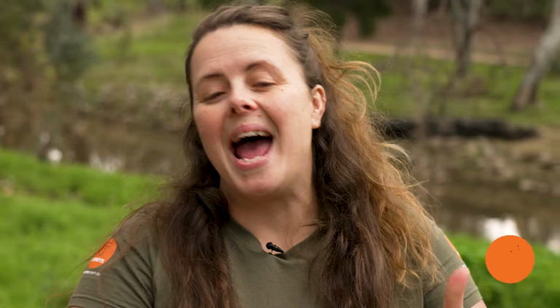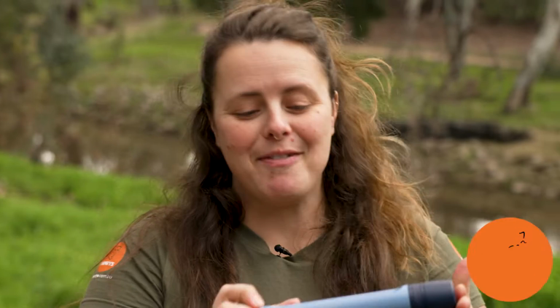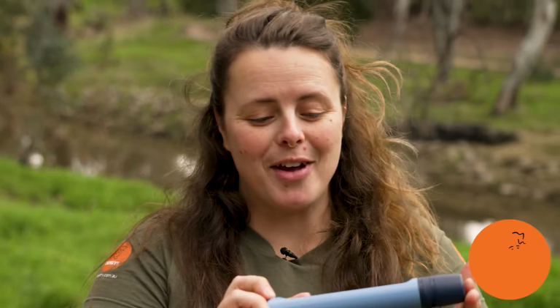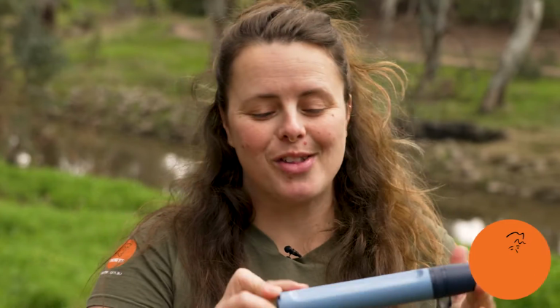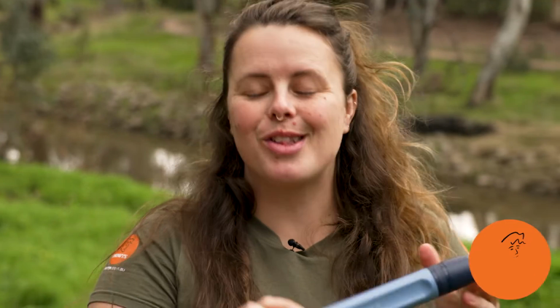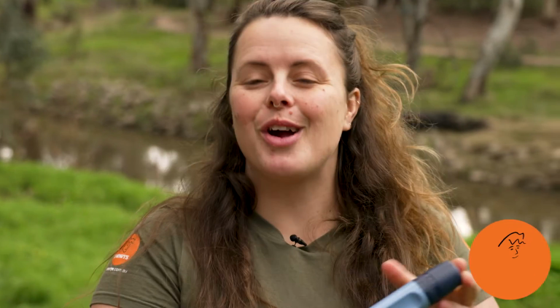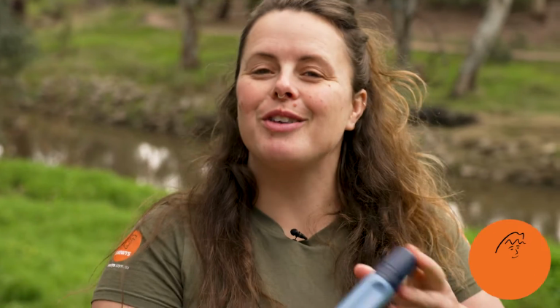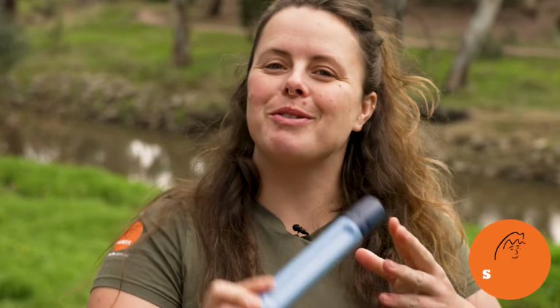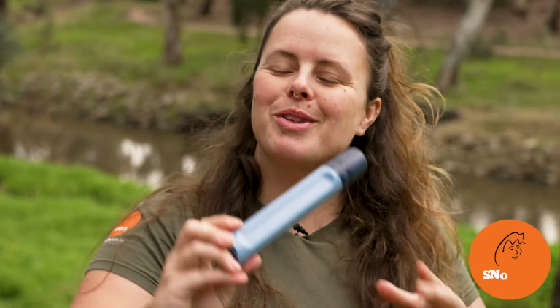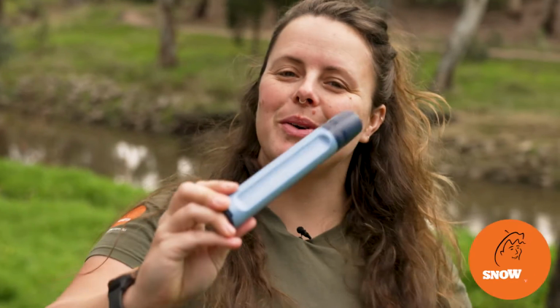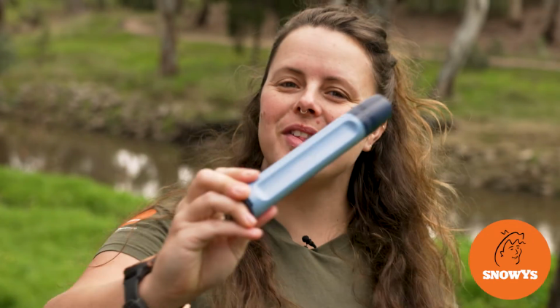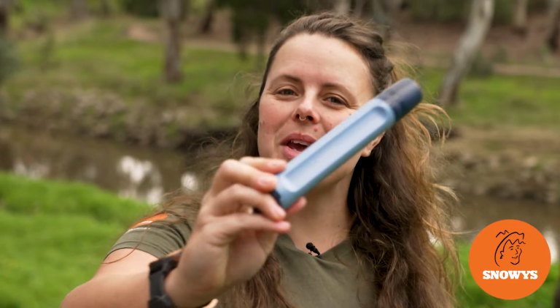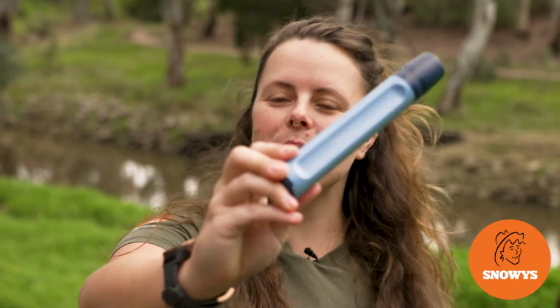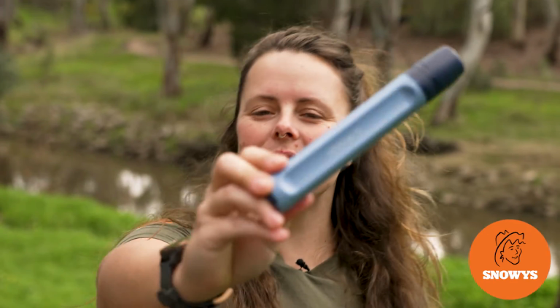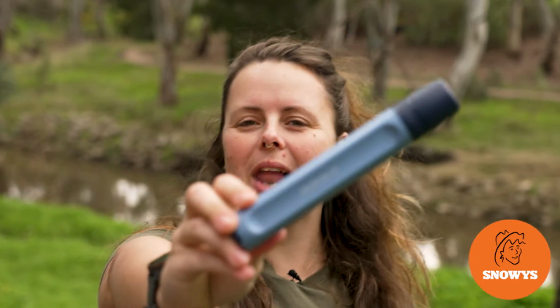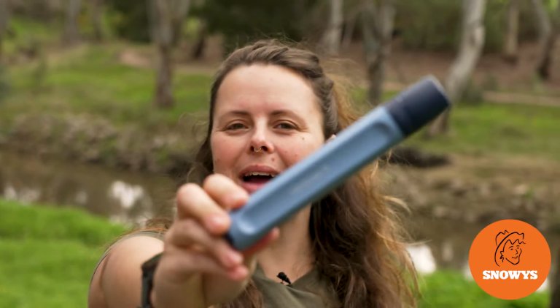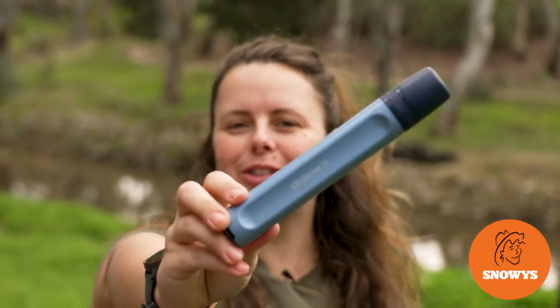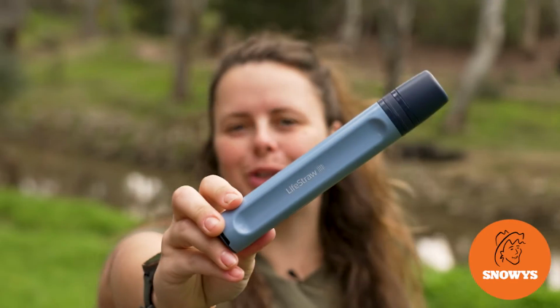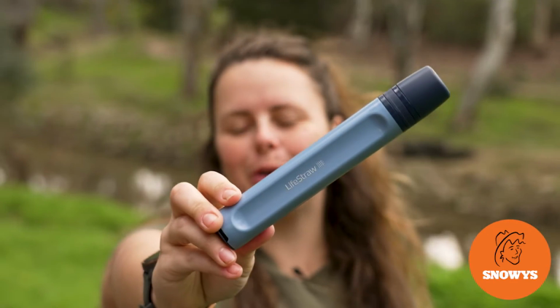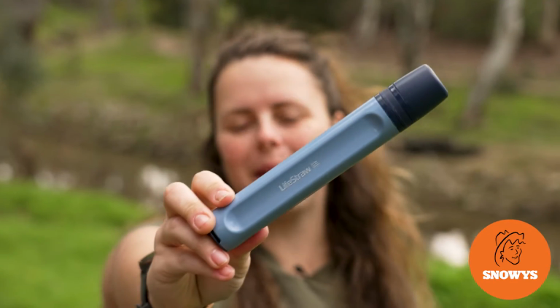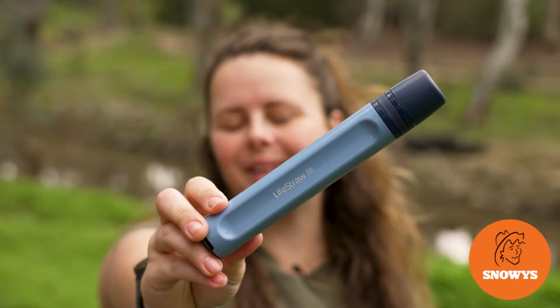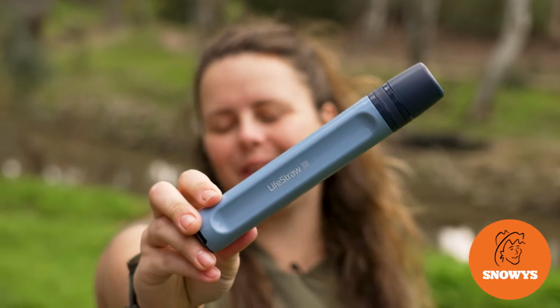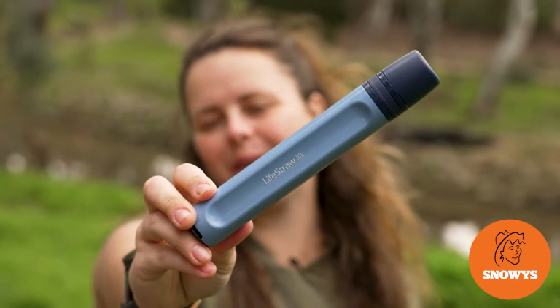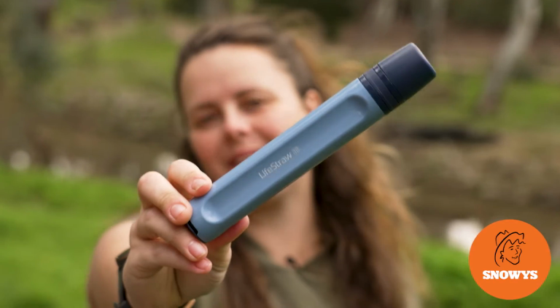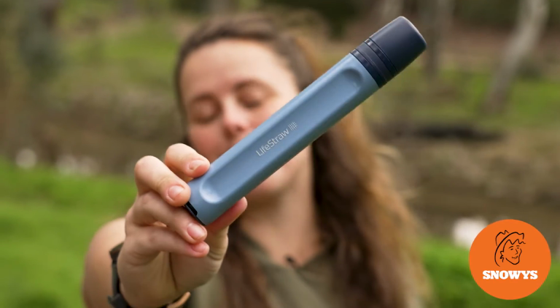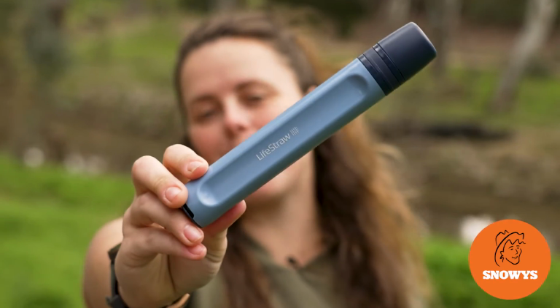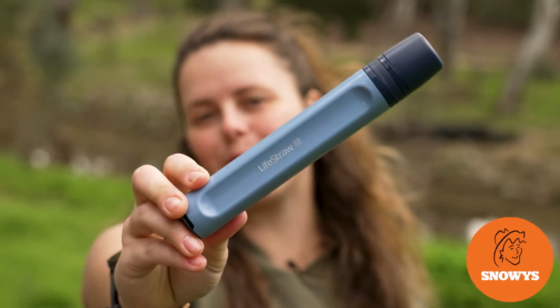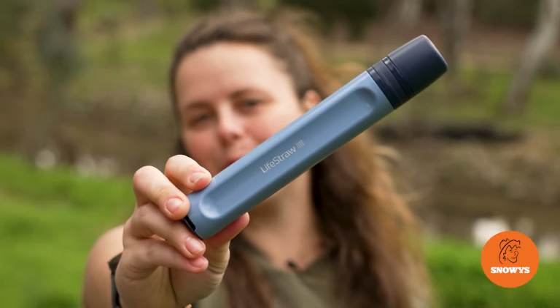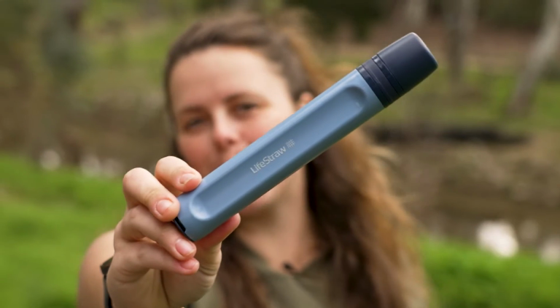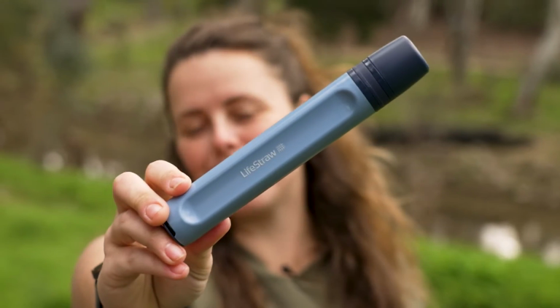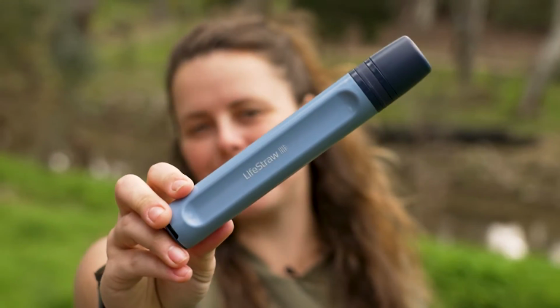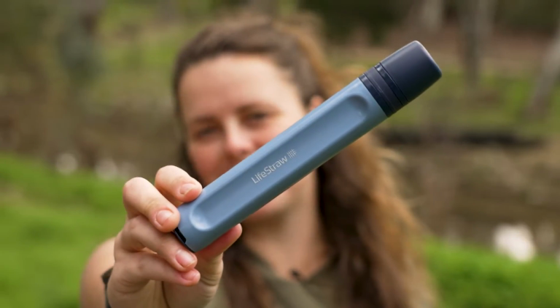Hey folks, it's Lauren from Snowys here with the LifeStraw Peak Series Personal Water Filter.